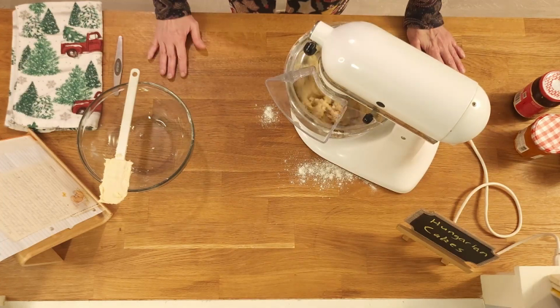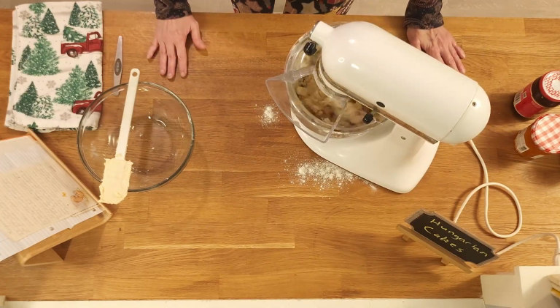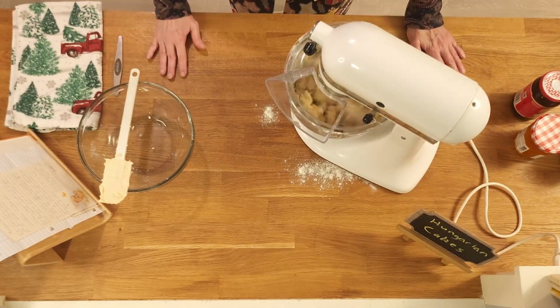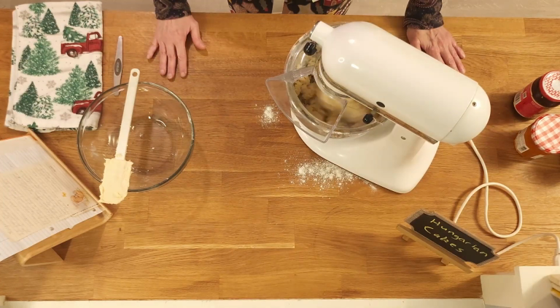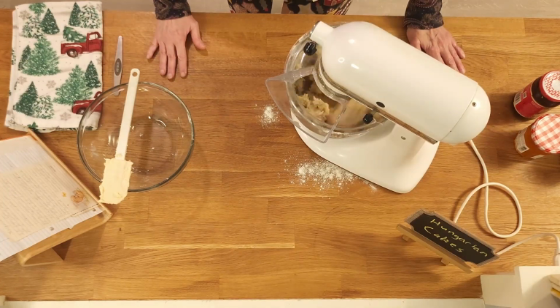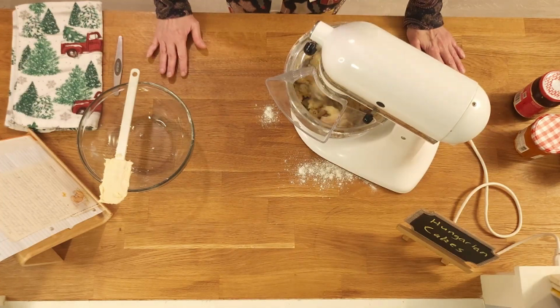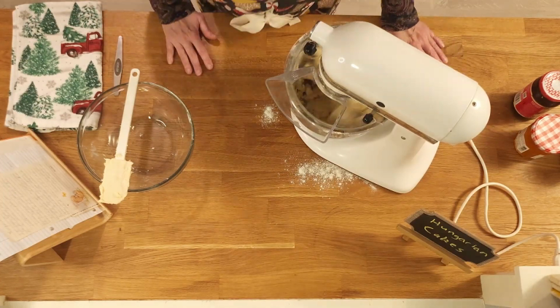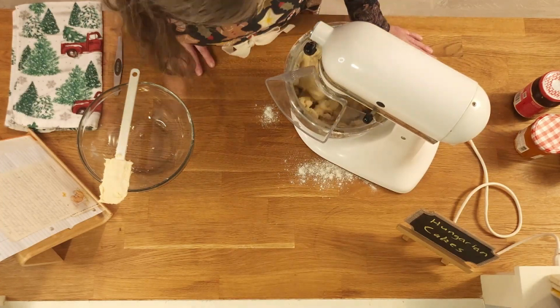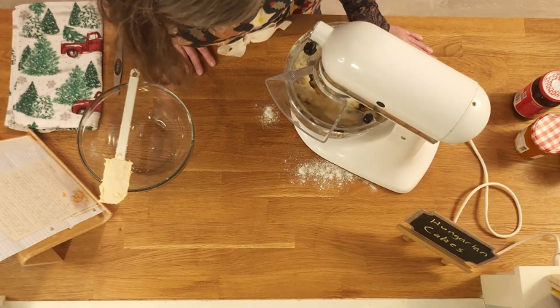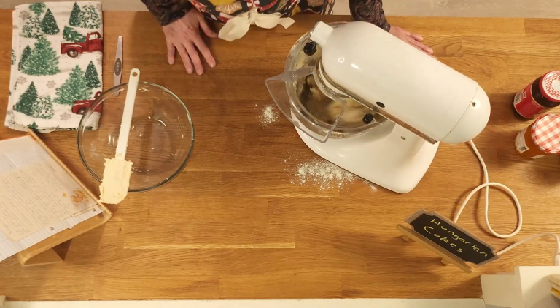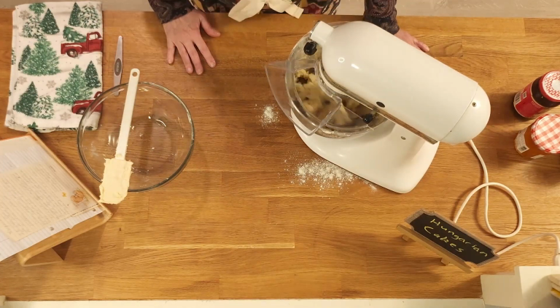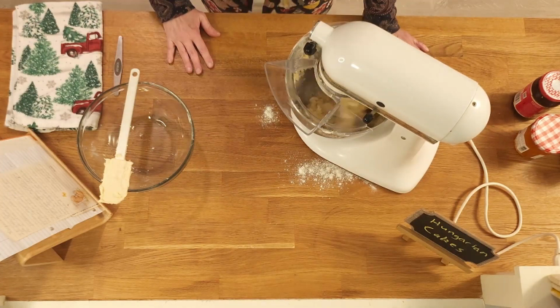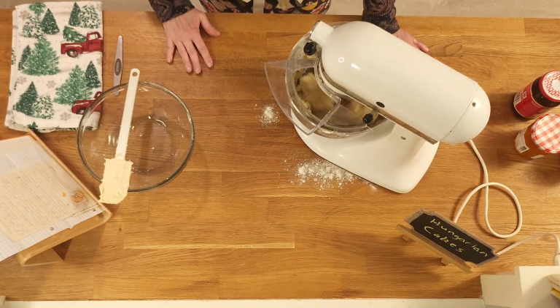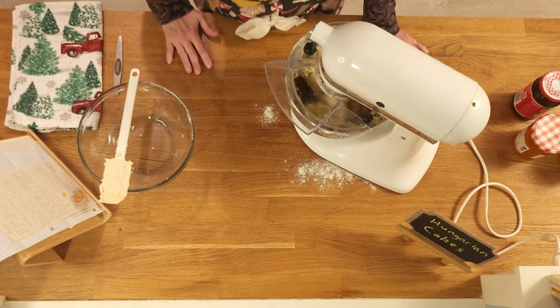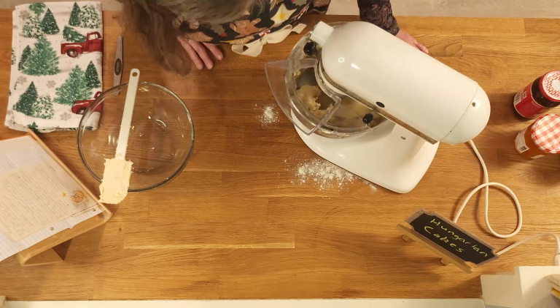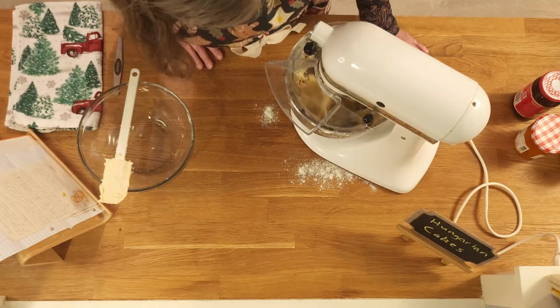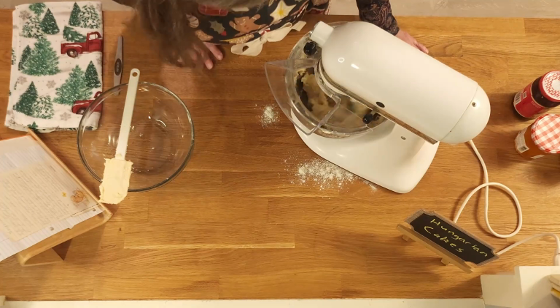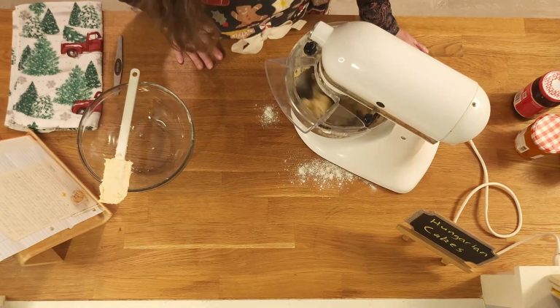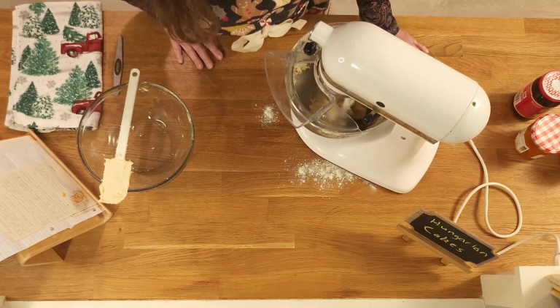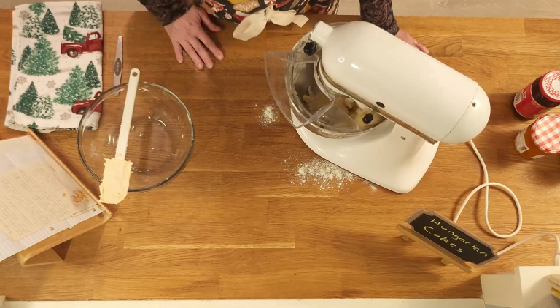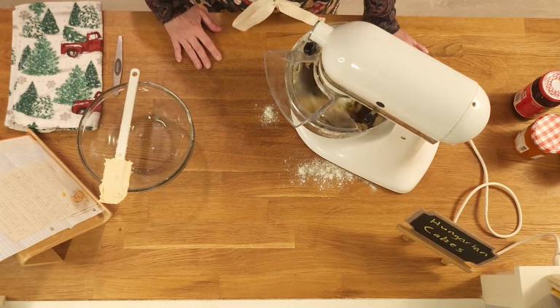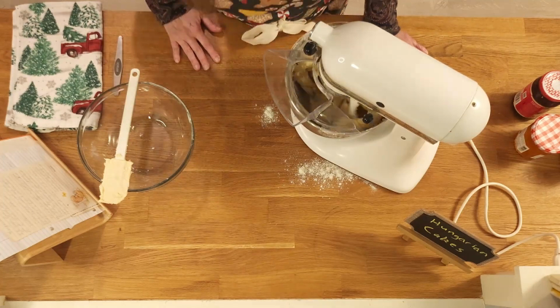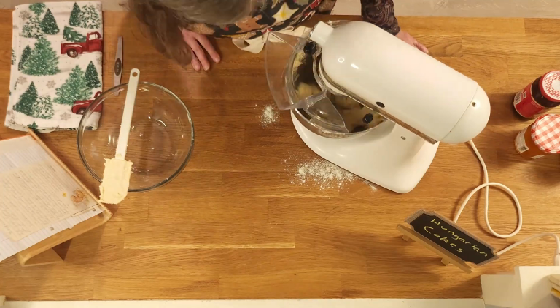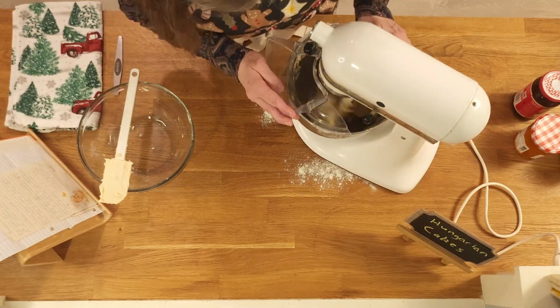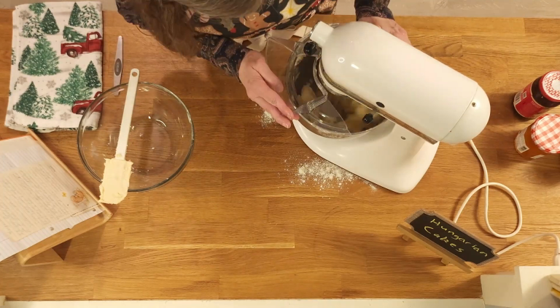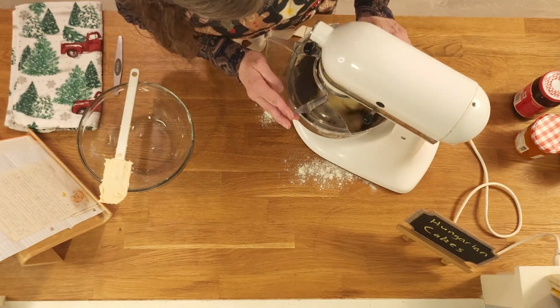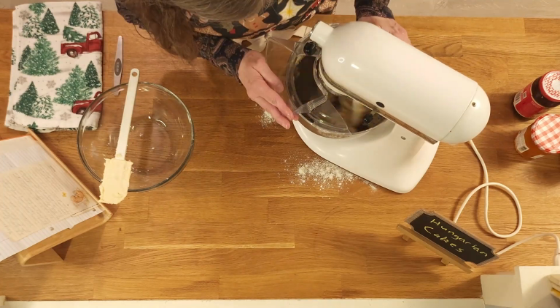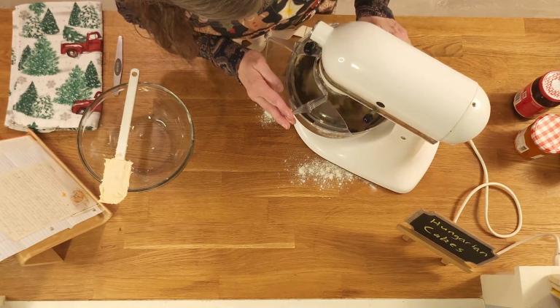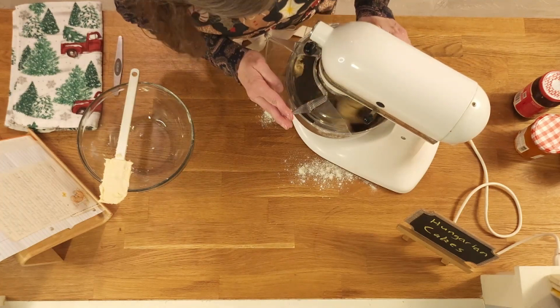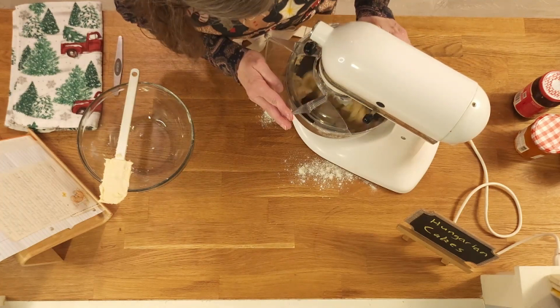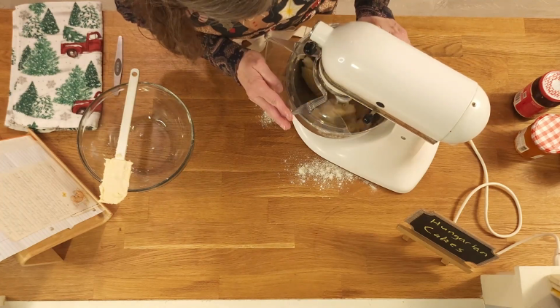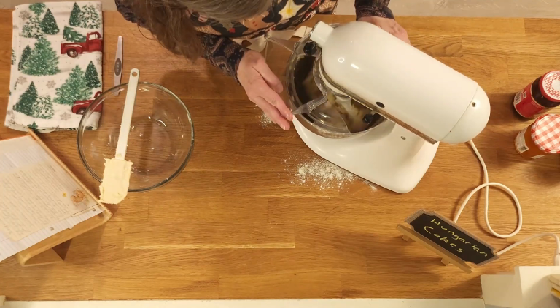She also did things like pickled beets and pickled peaches — I don't even know what else she pickled.